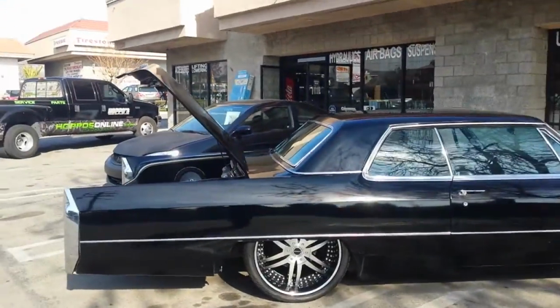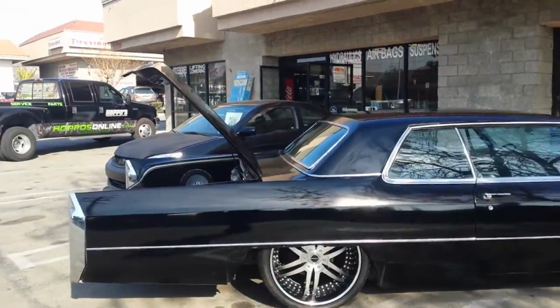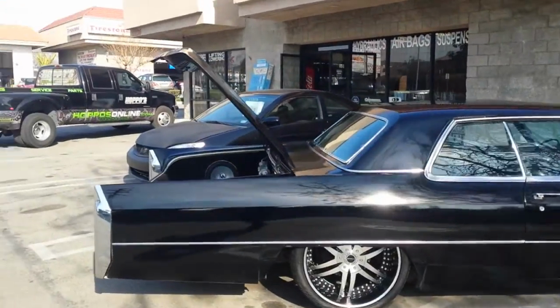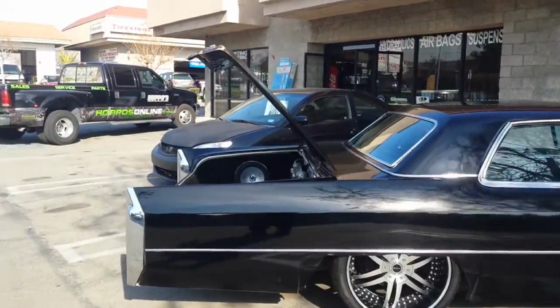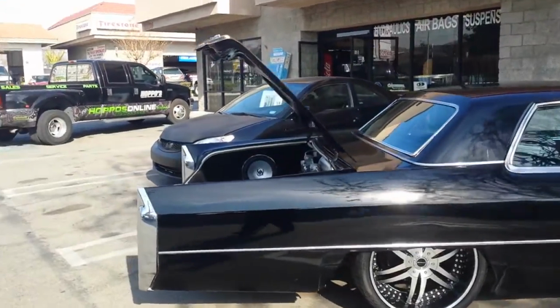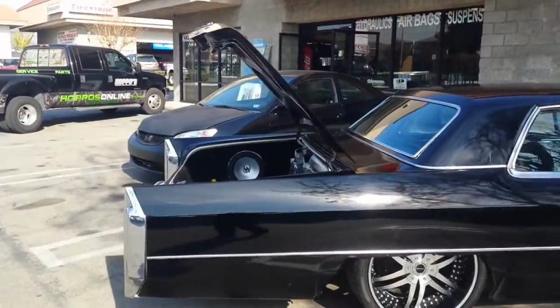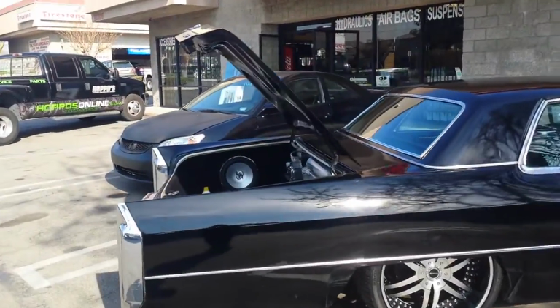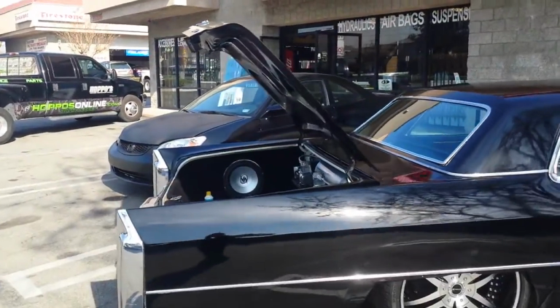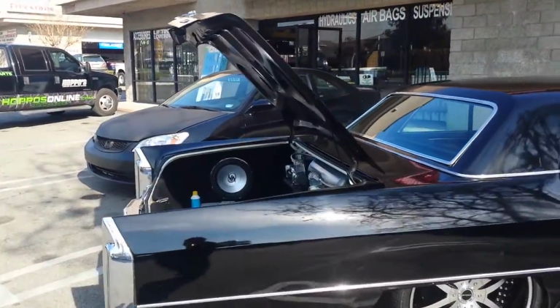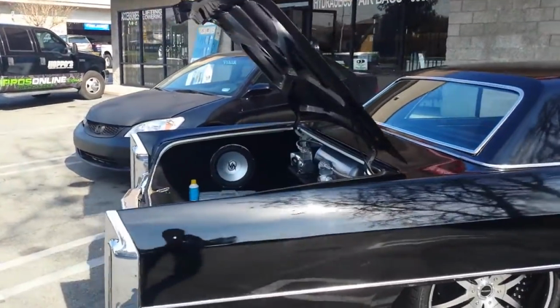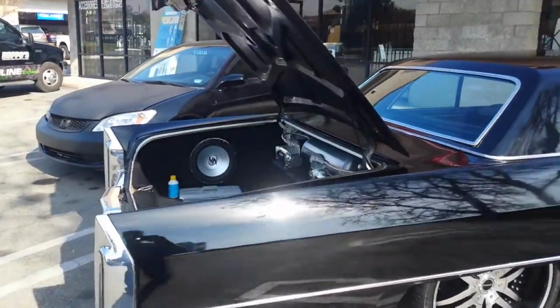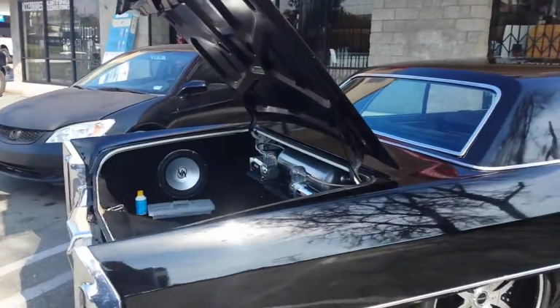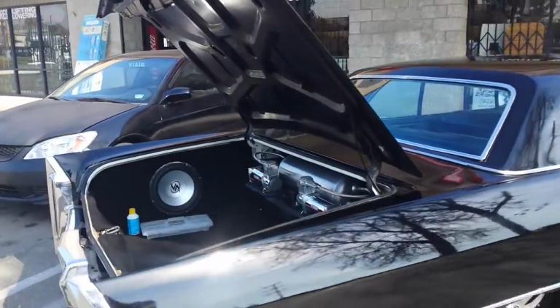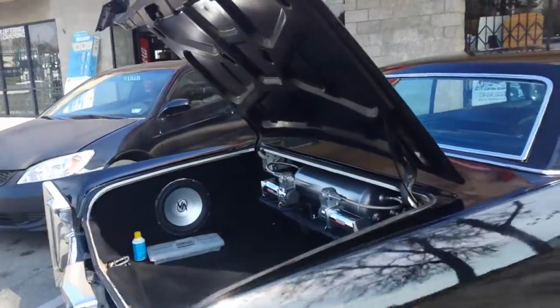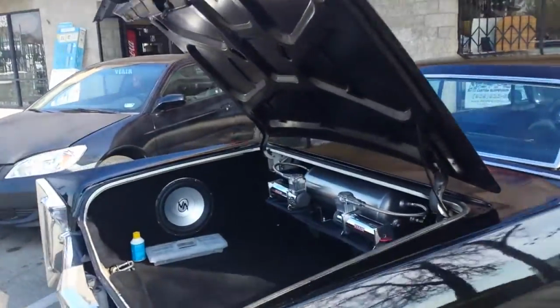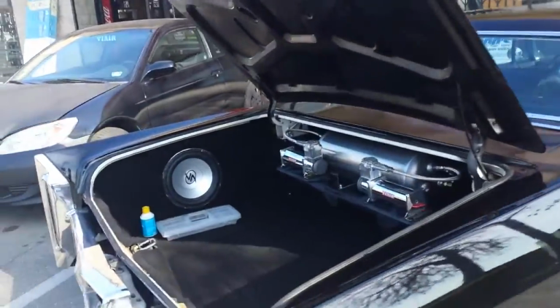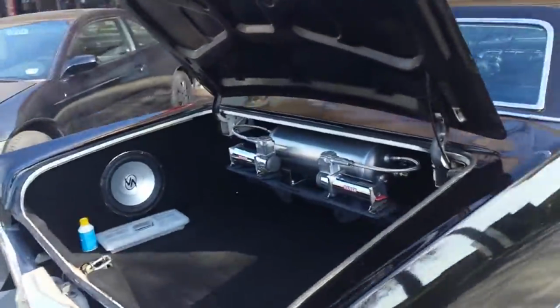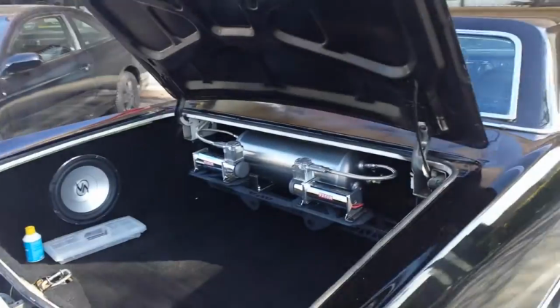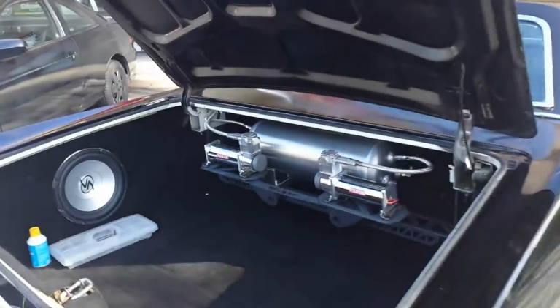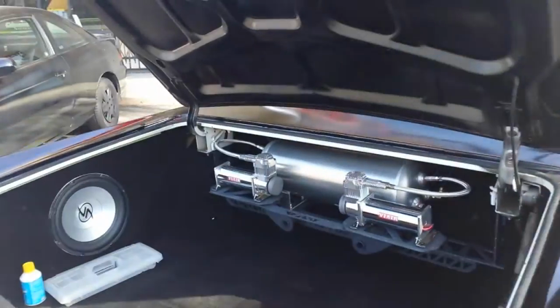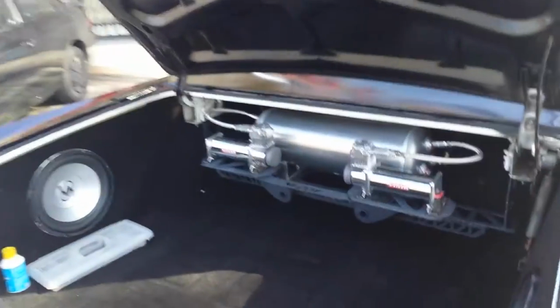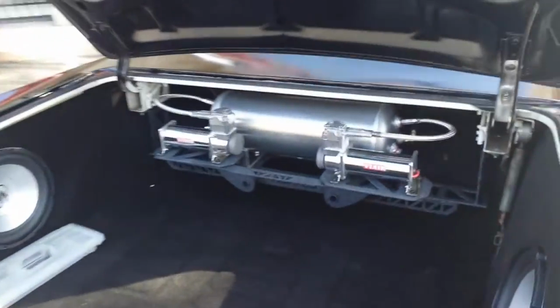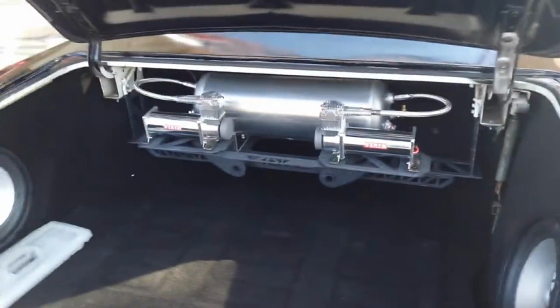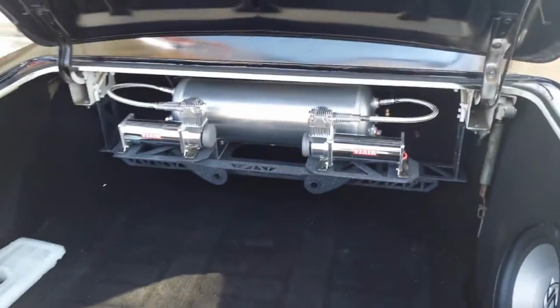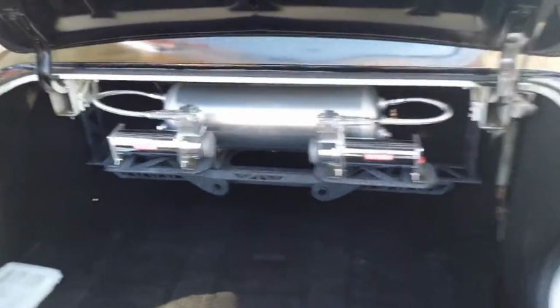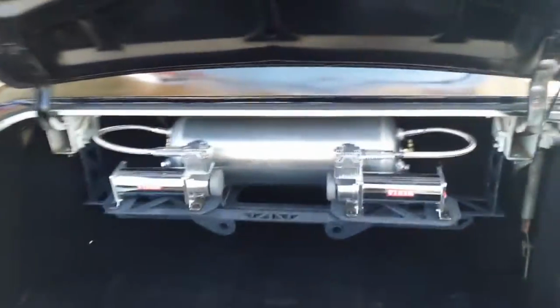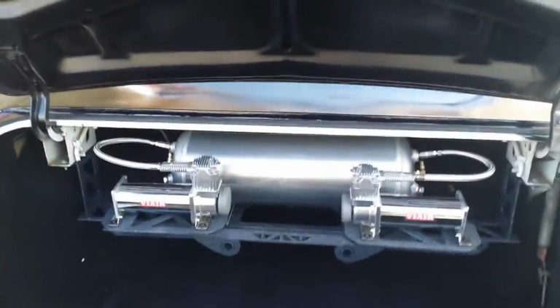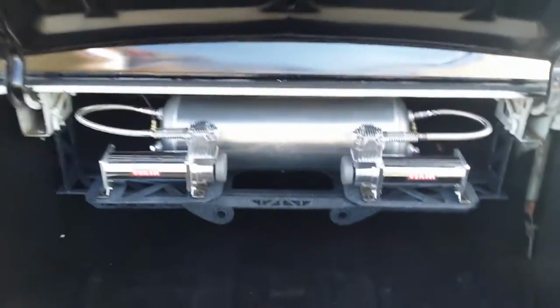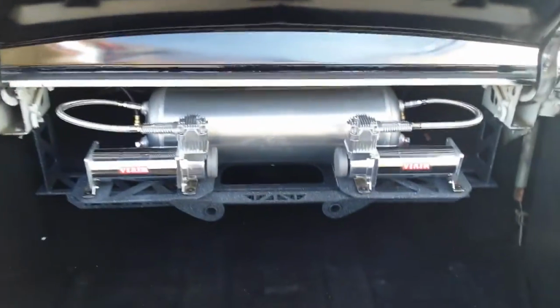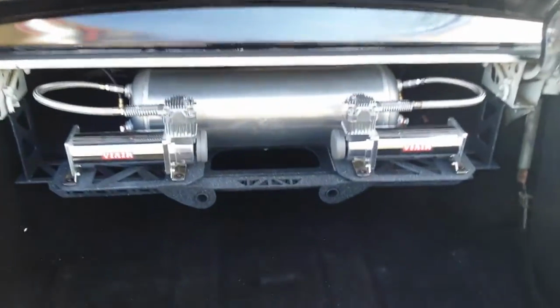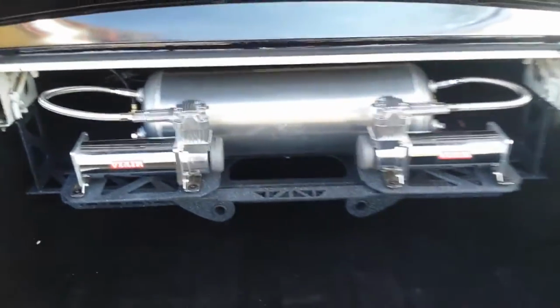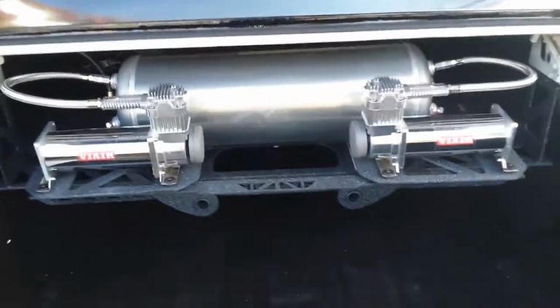We set this one up with a single 5-gallon tank, aluminum, 300 psi tested, also with two VIAIR 444's.